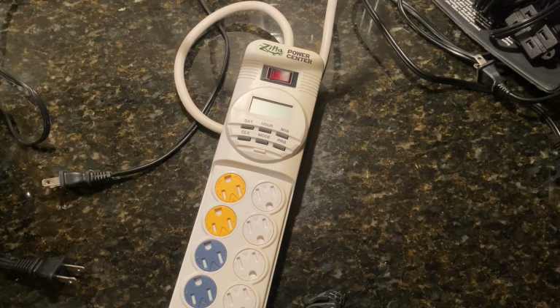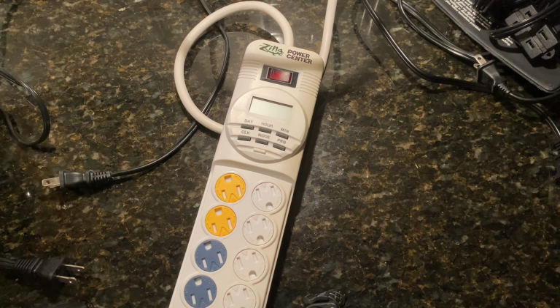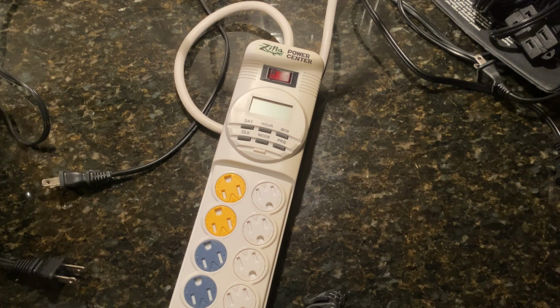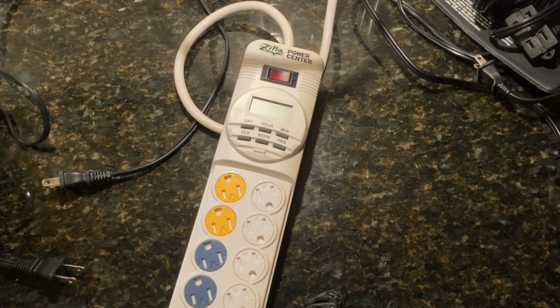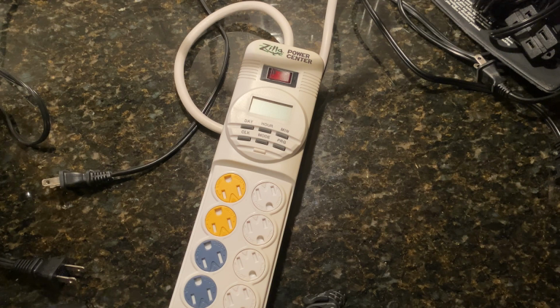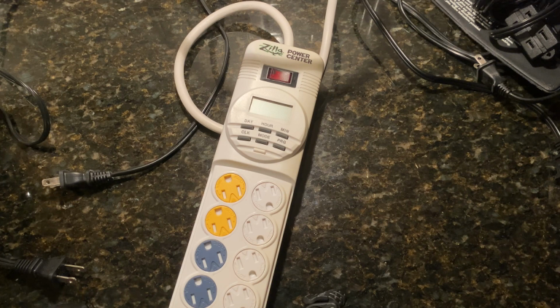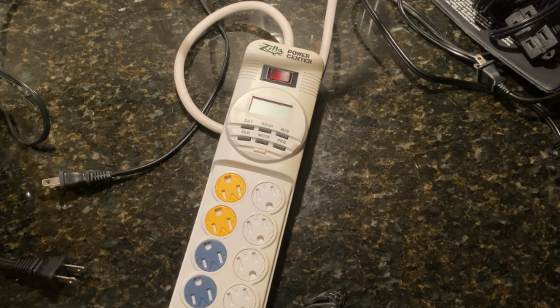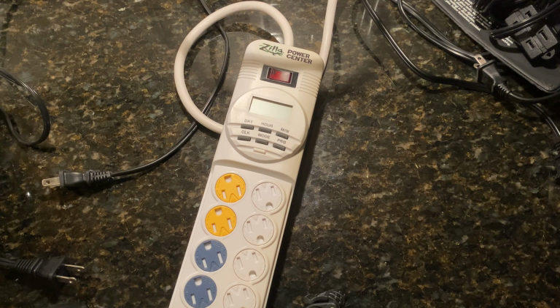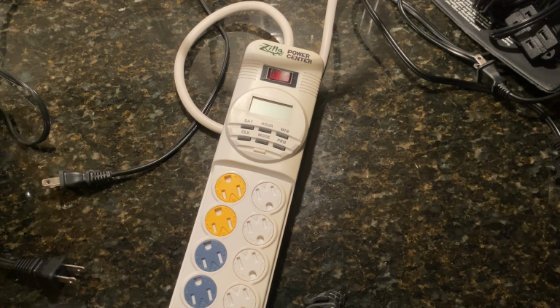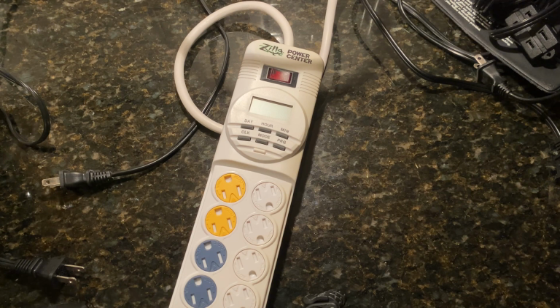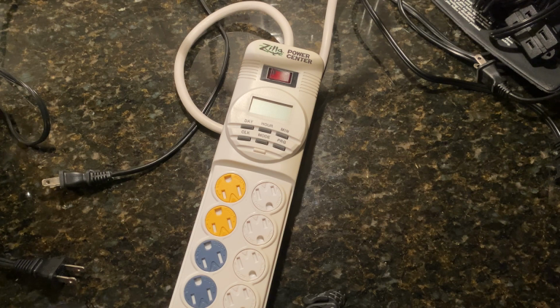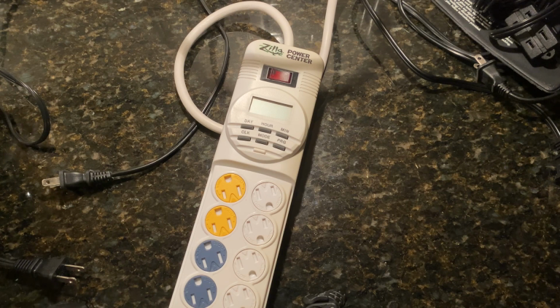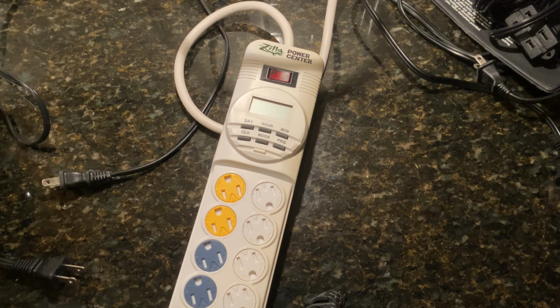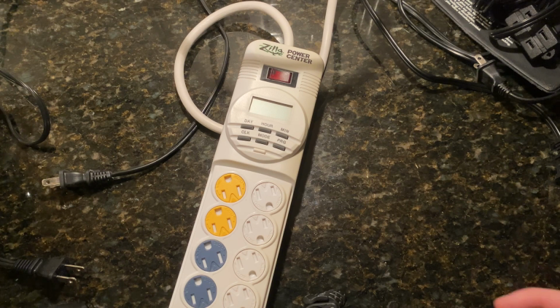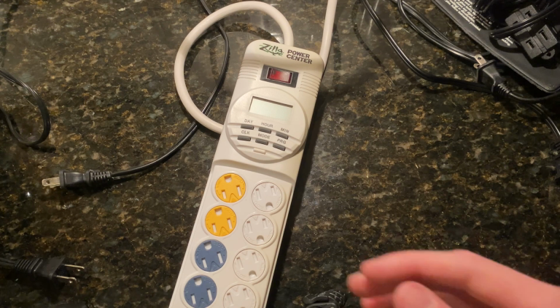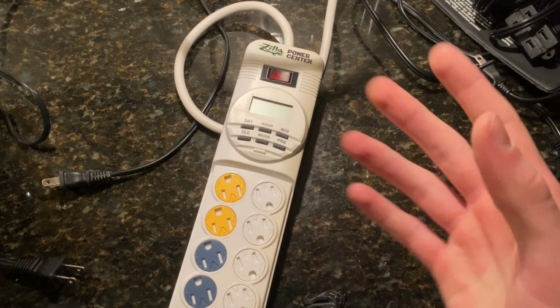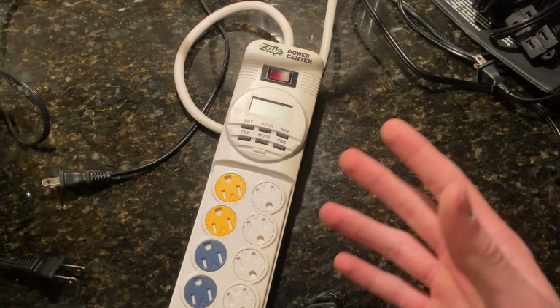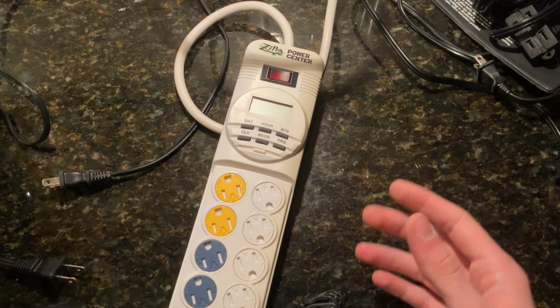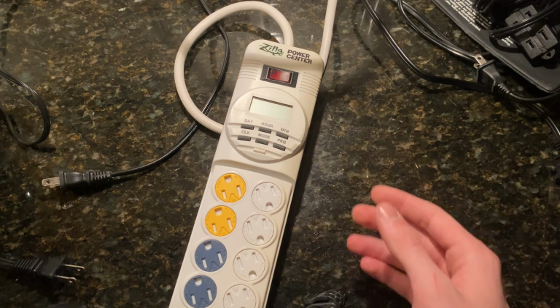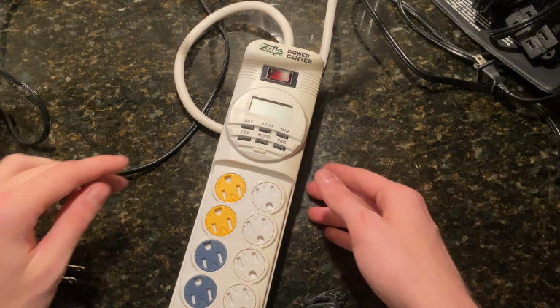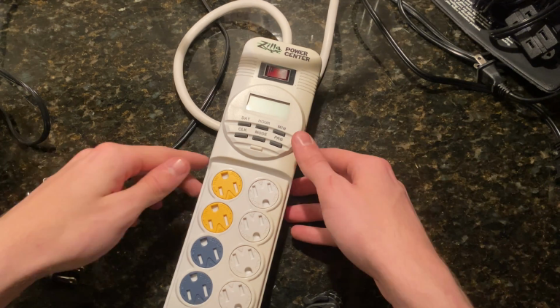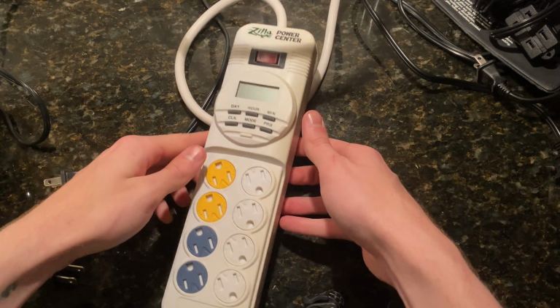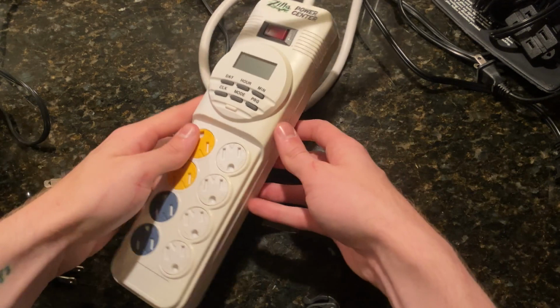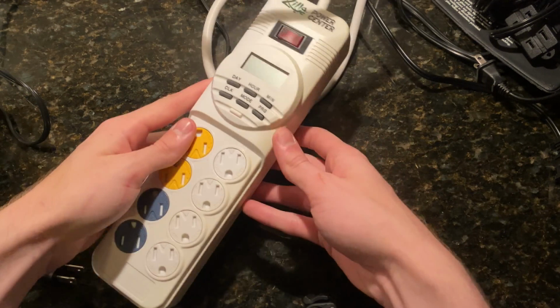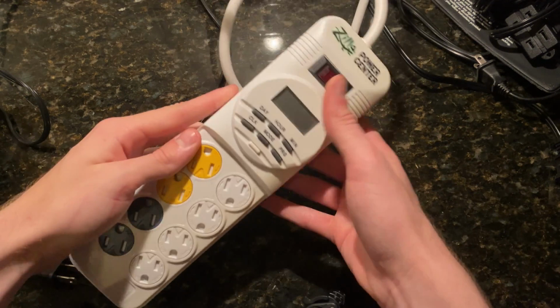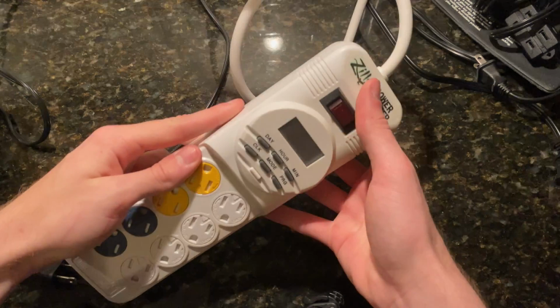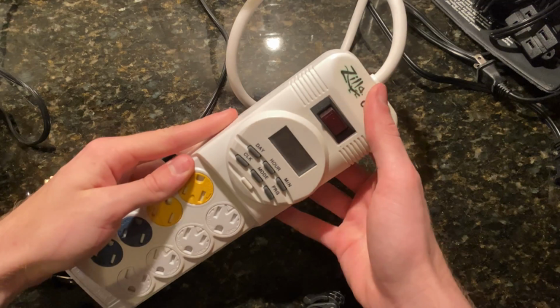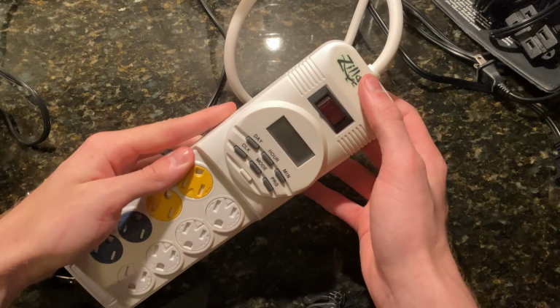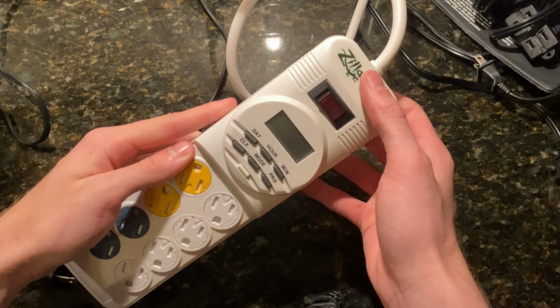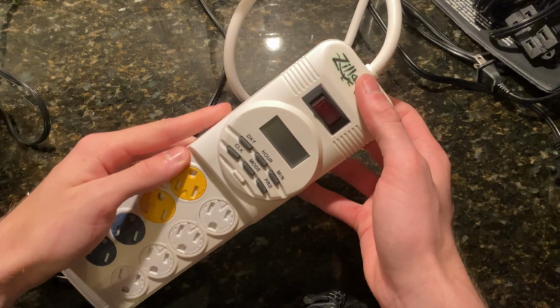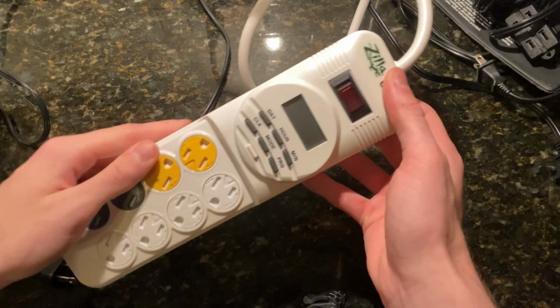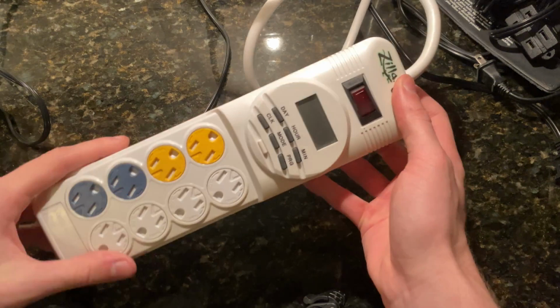Hey YouTube, Alex here. Today I'm going to do another product tutorial. This is the Zilla Power Center.